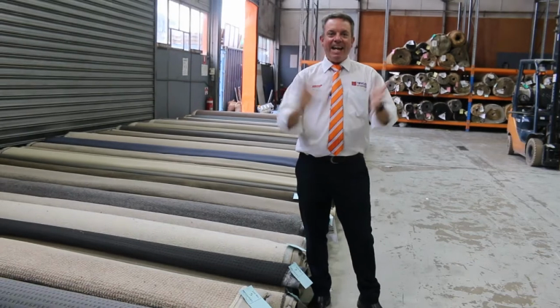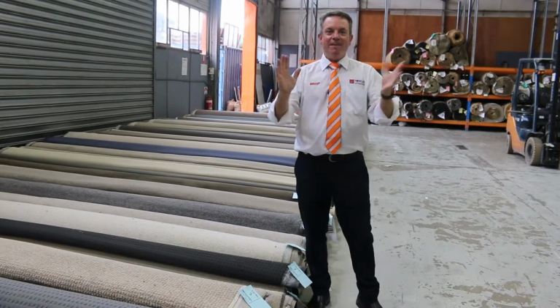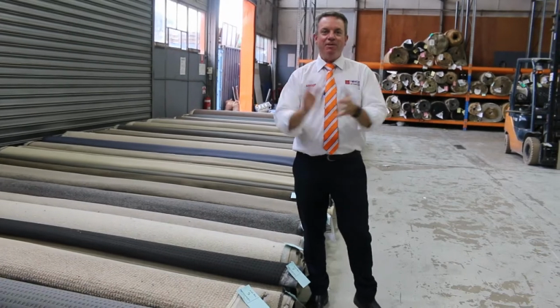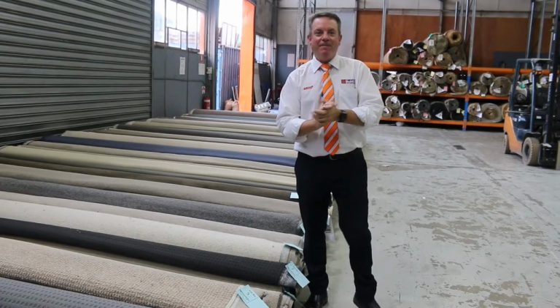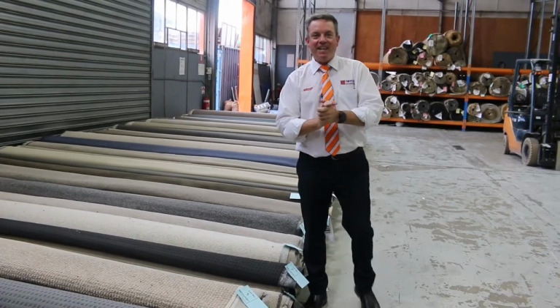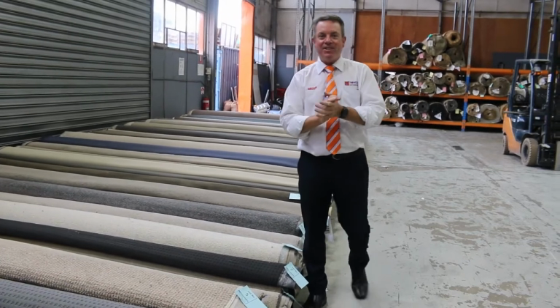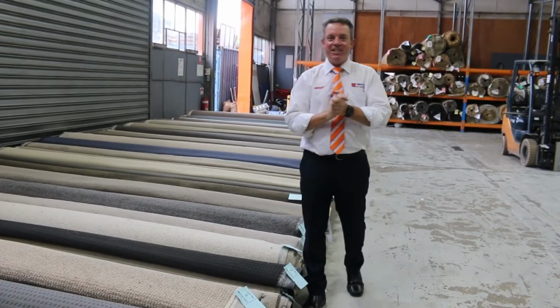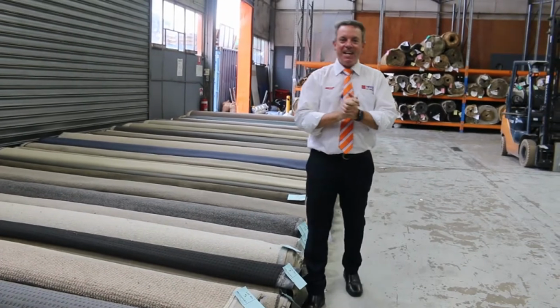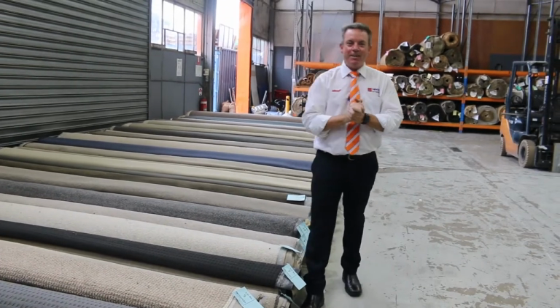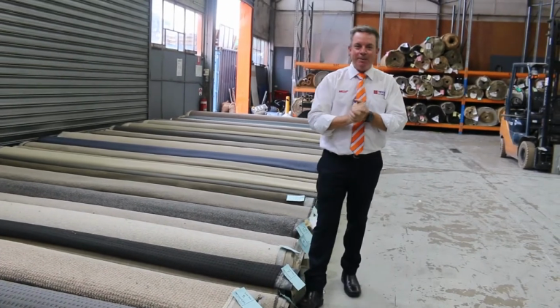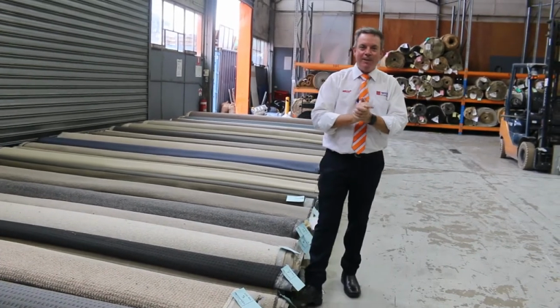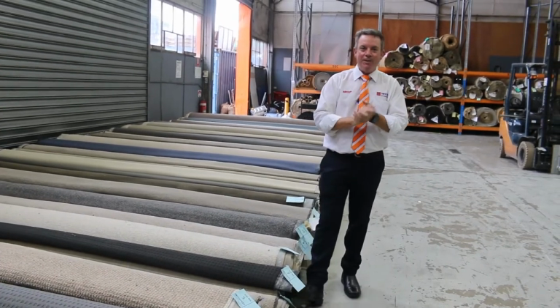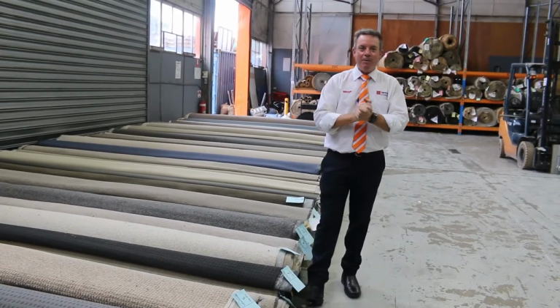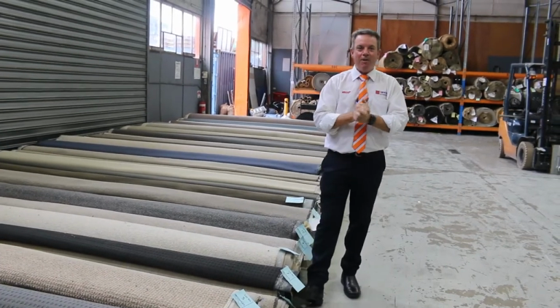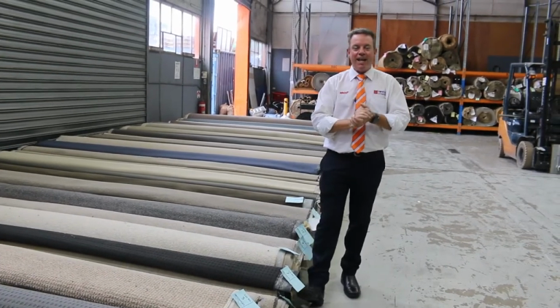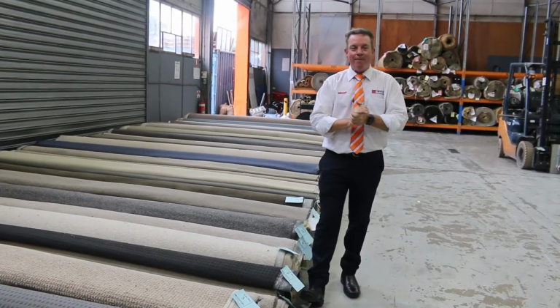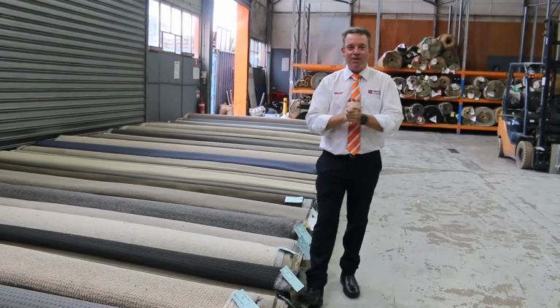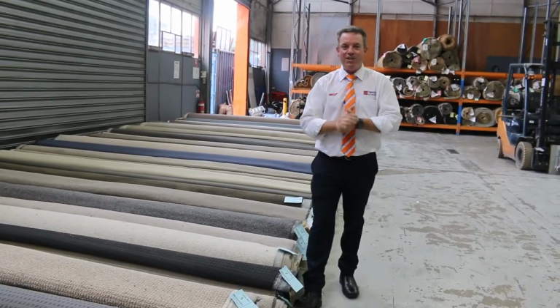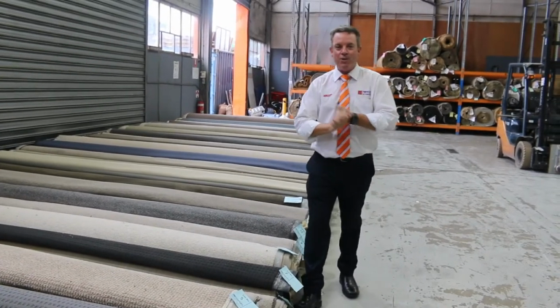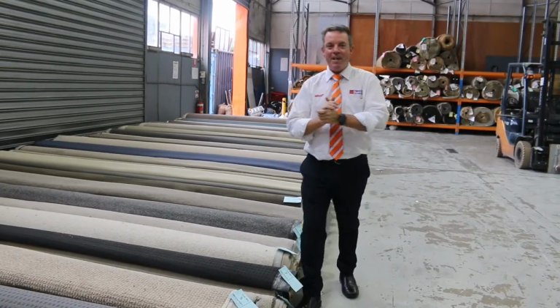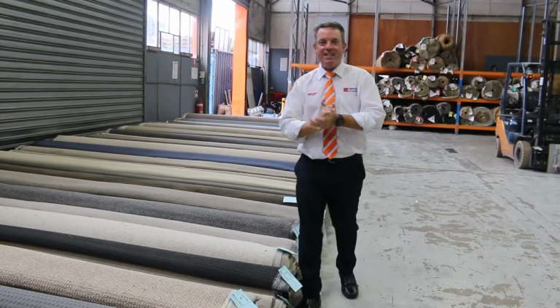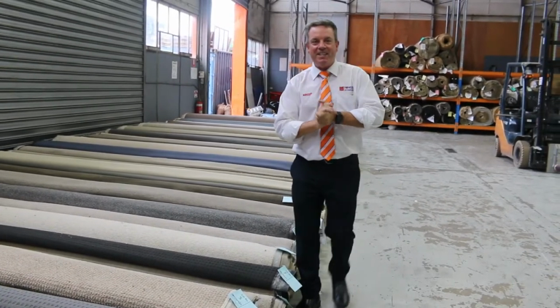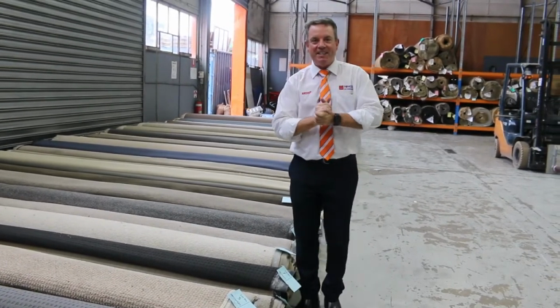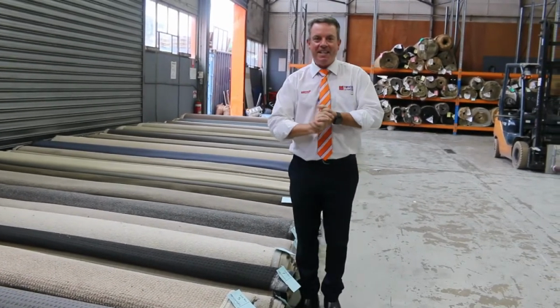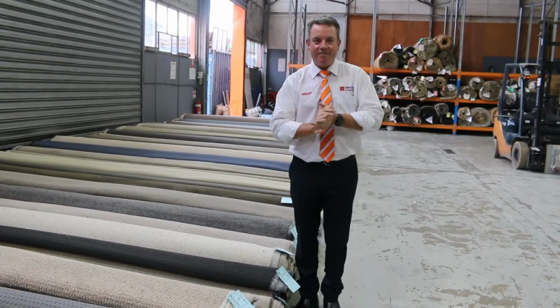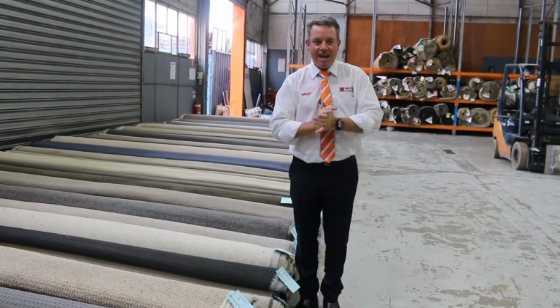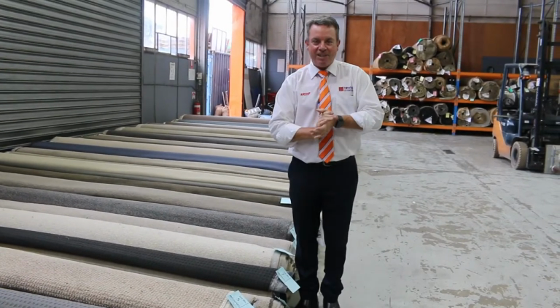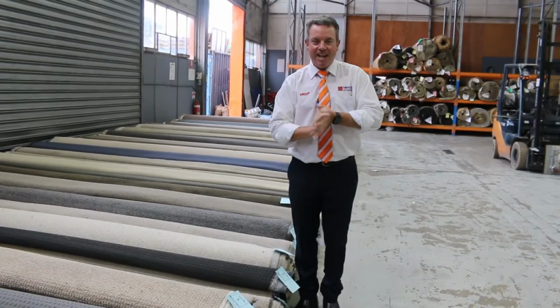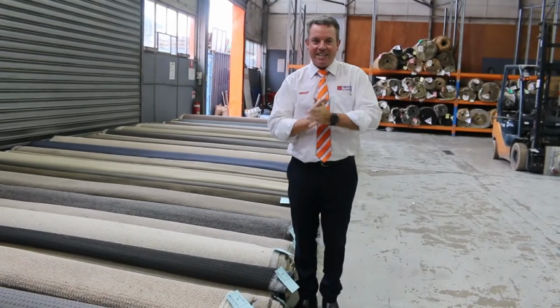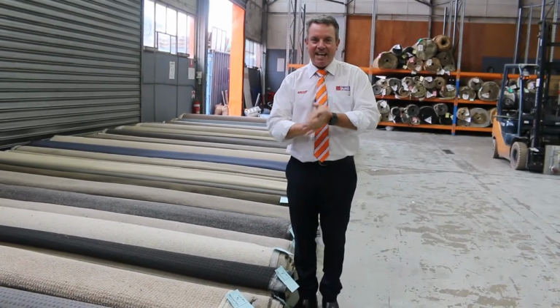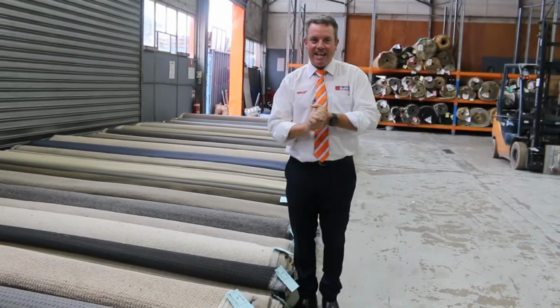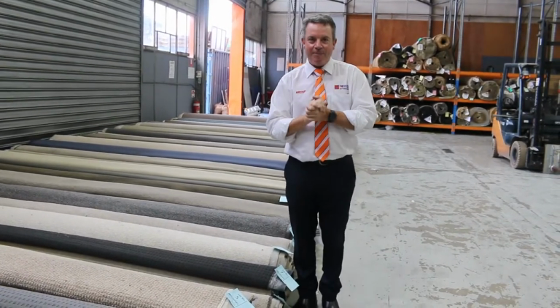G'day, I'm John from Fowles Auction and Sales. I'm here at the preview for tomorrow's carpet auction — that's Wednesday the 16th of March at 10am.